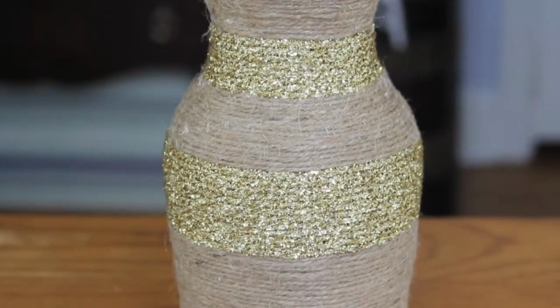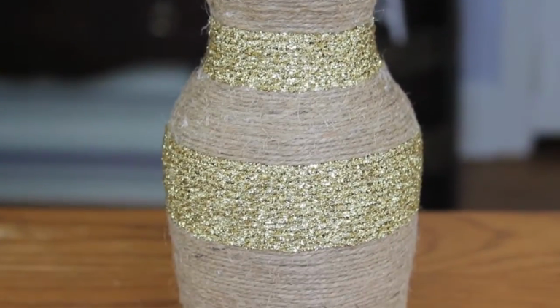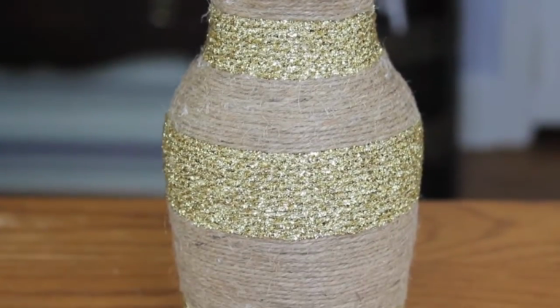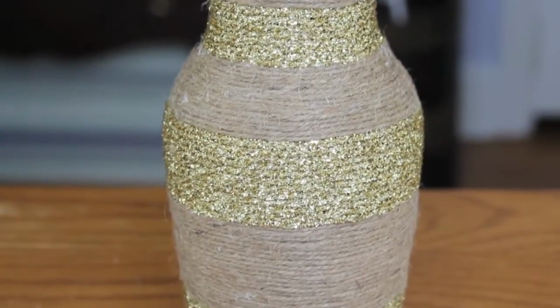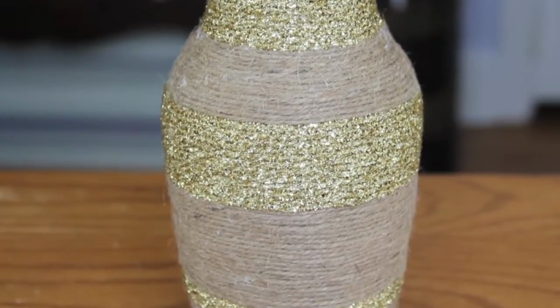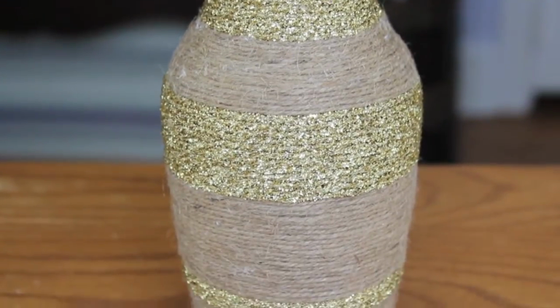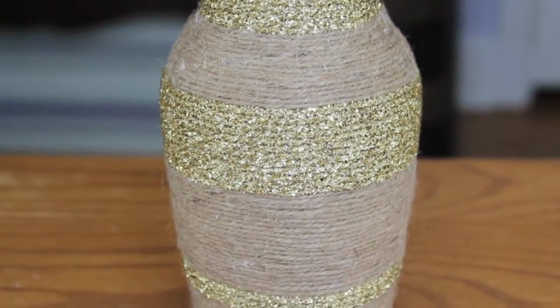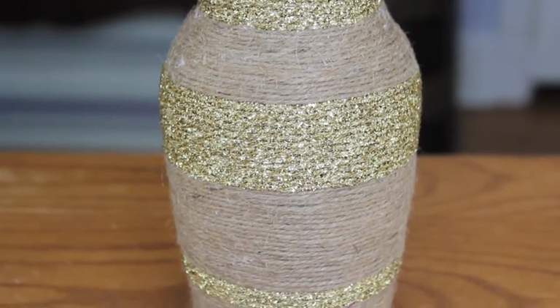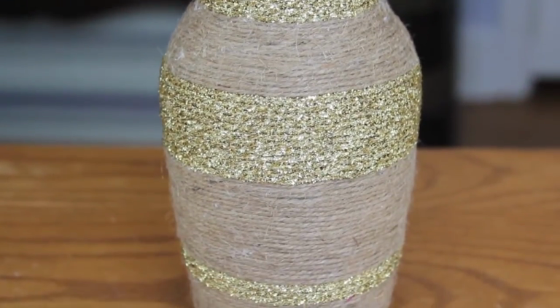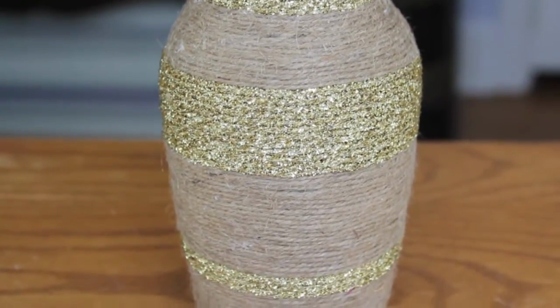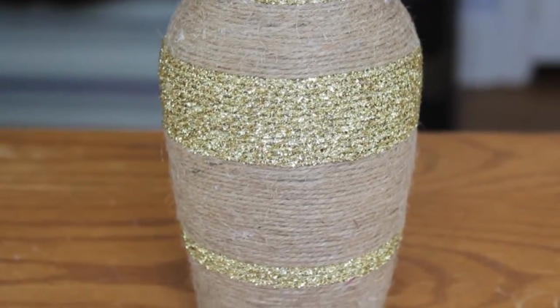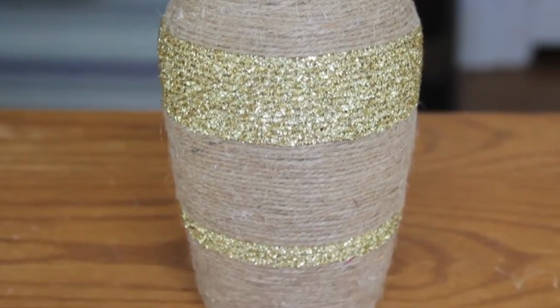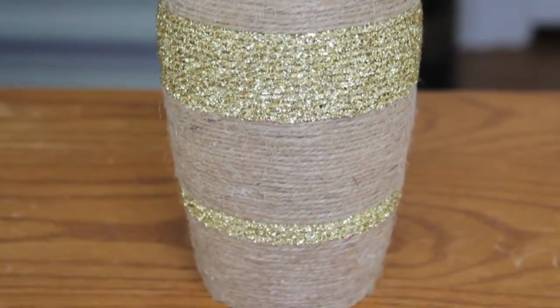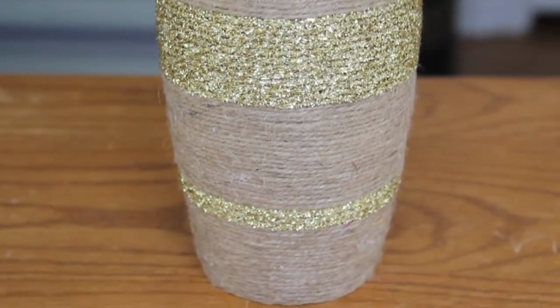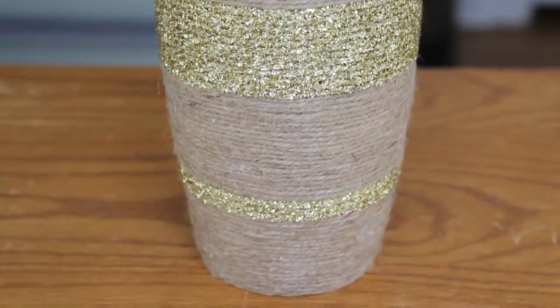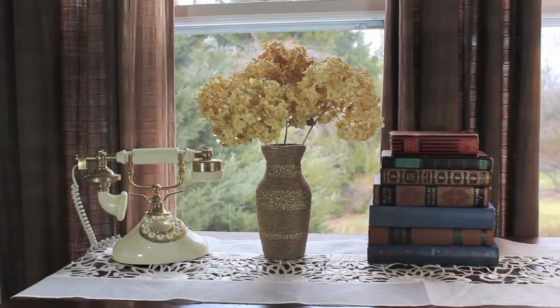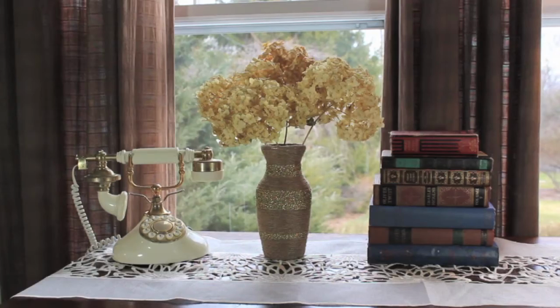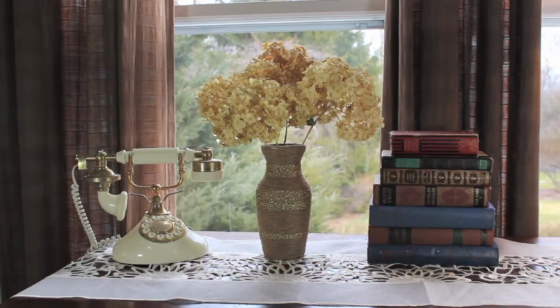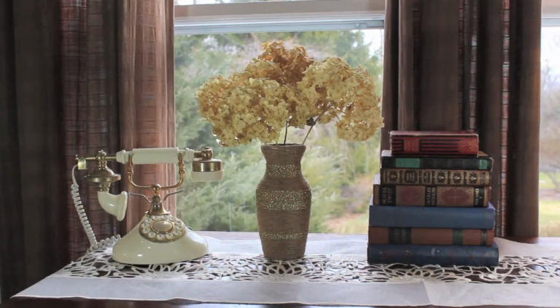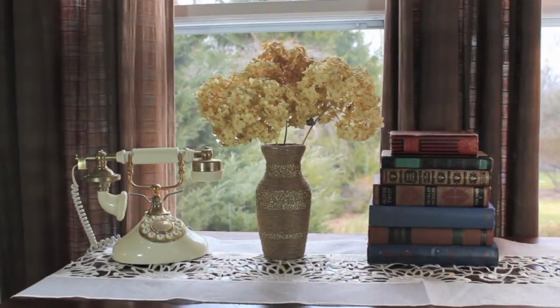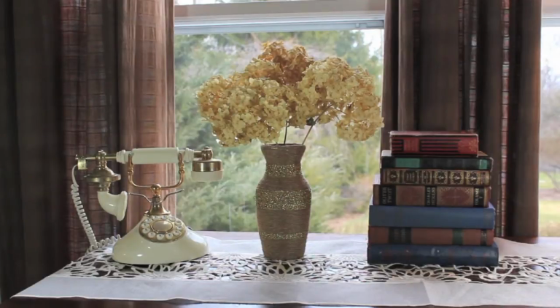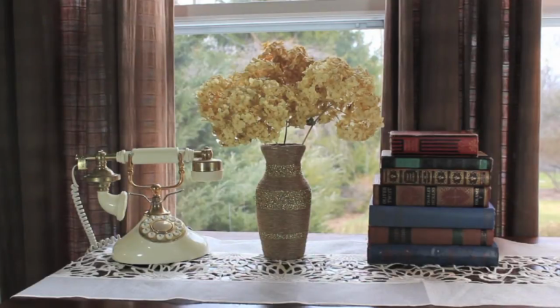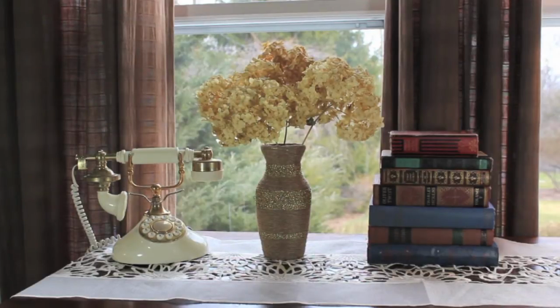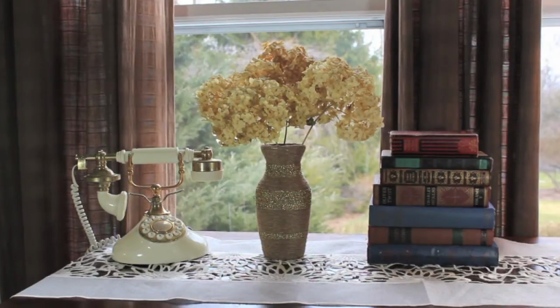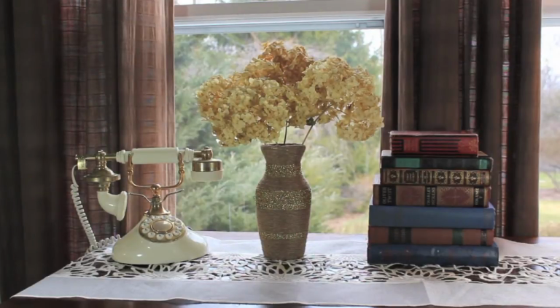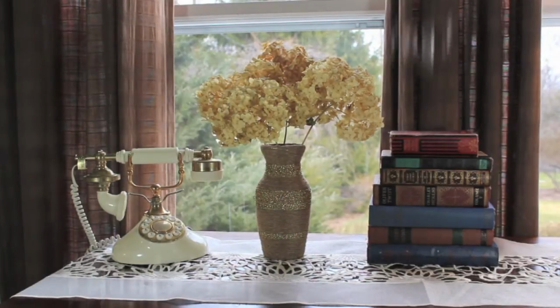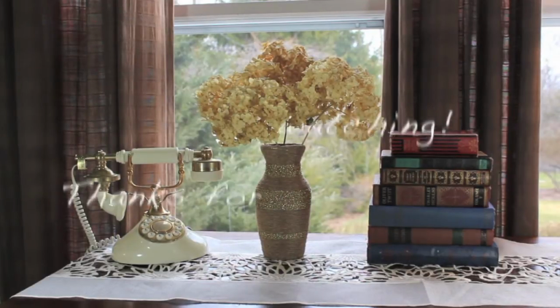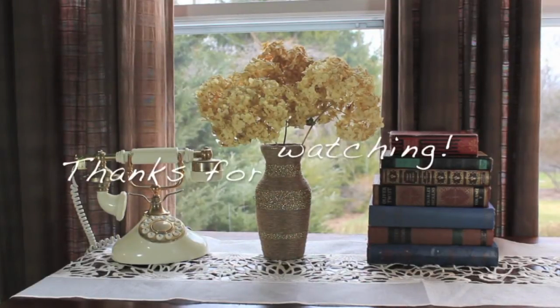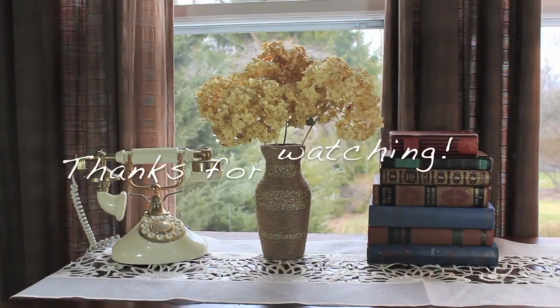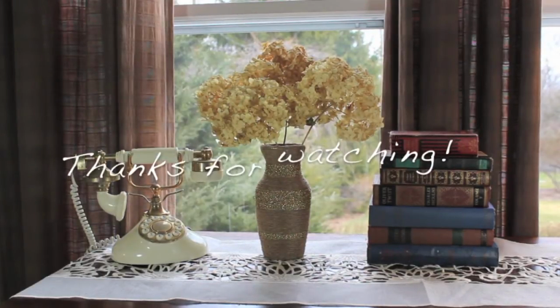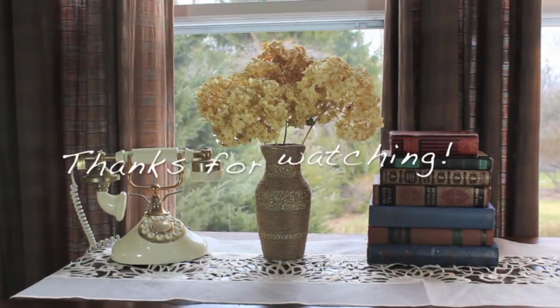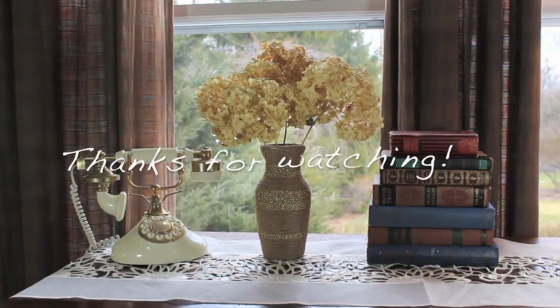And here's the finished vase! I hope you enjoyed this, and thanks for watching. Bye!